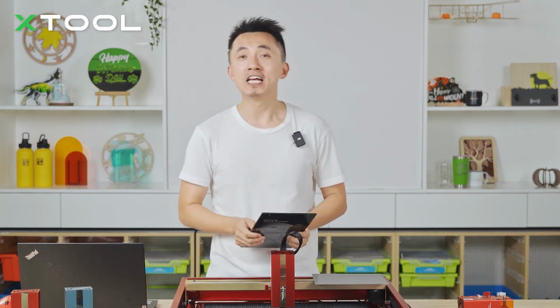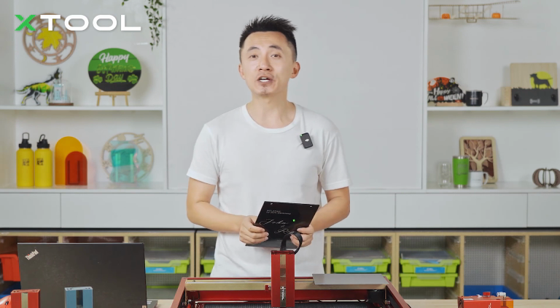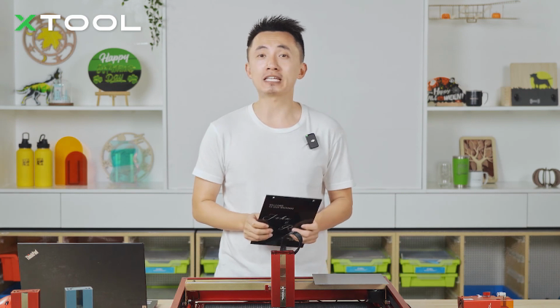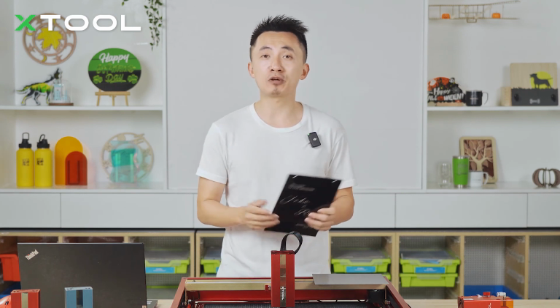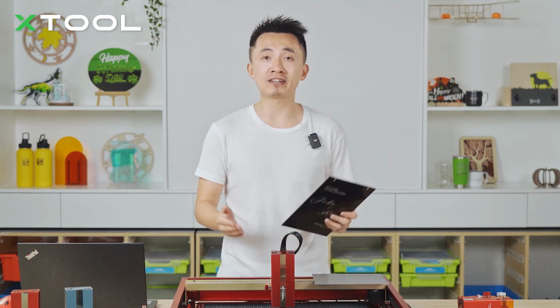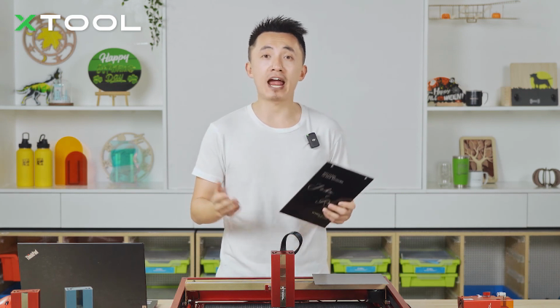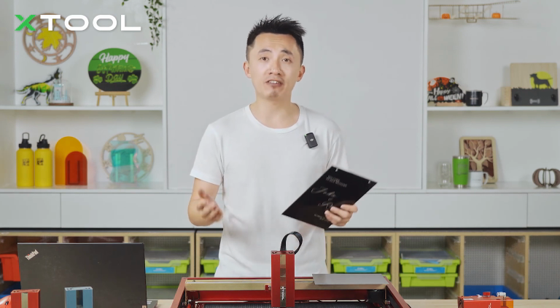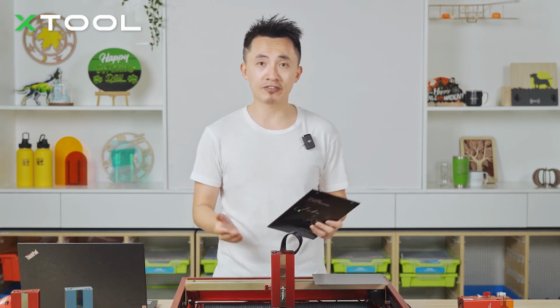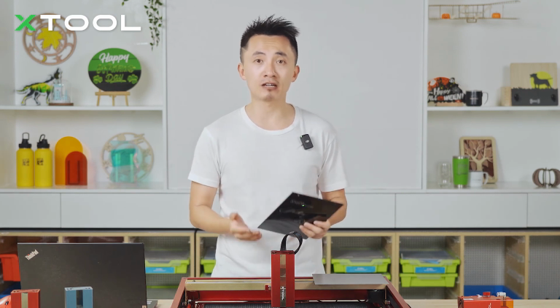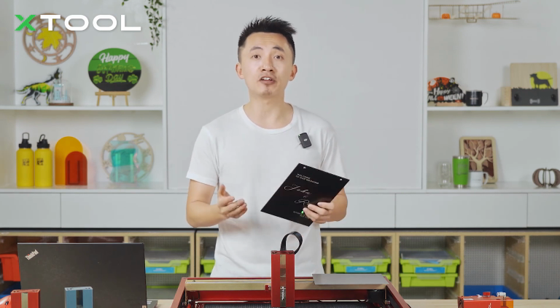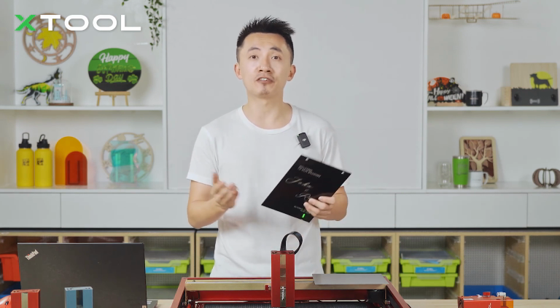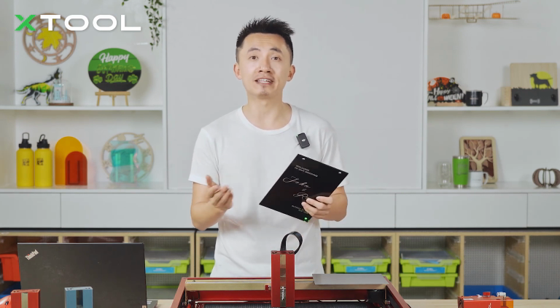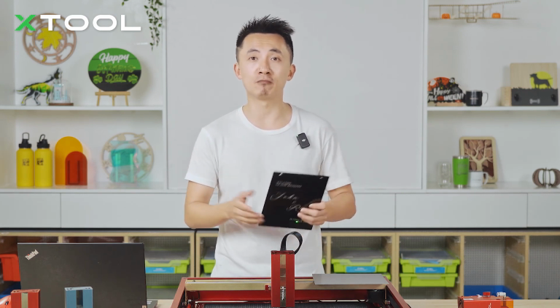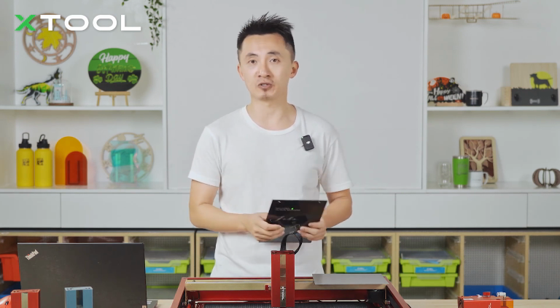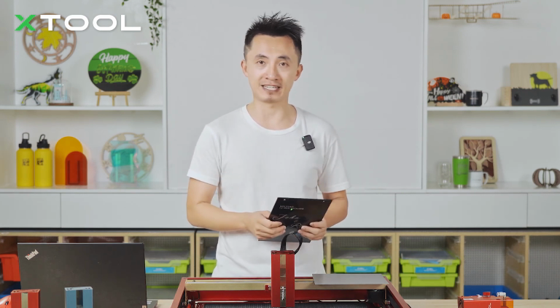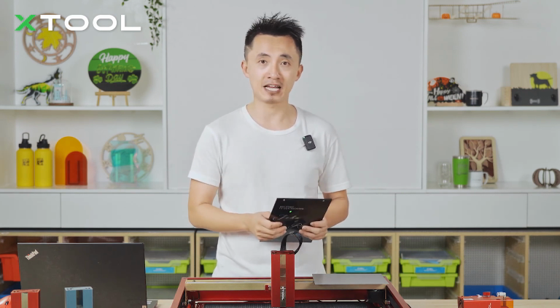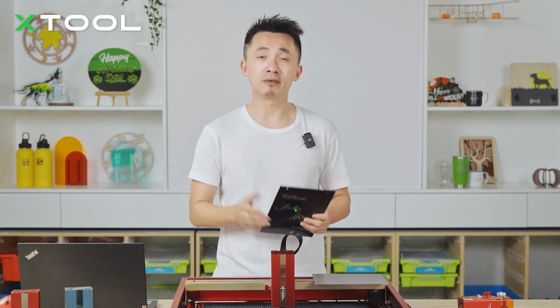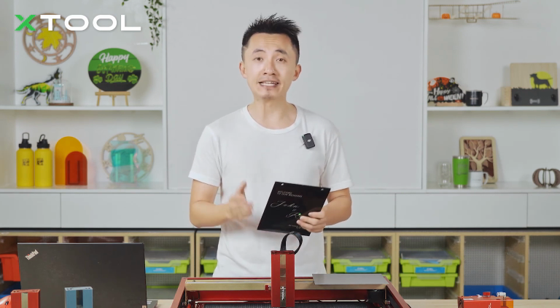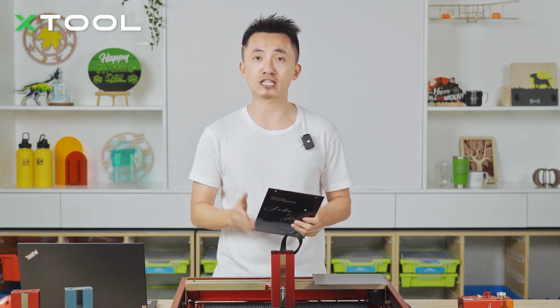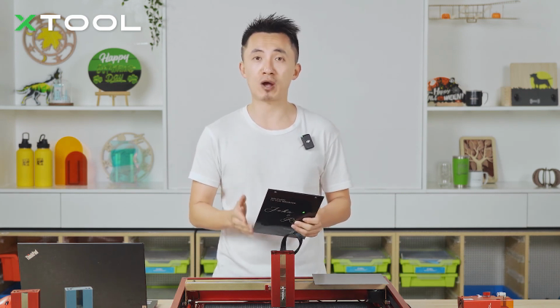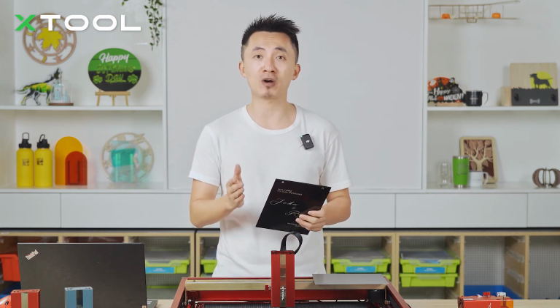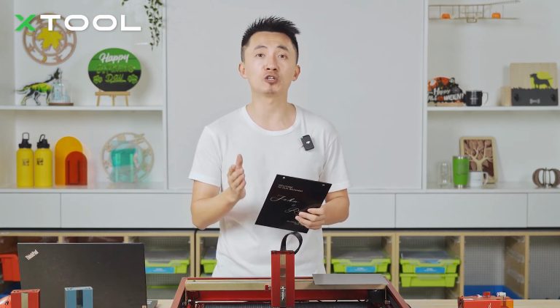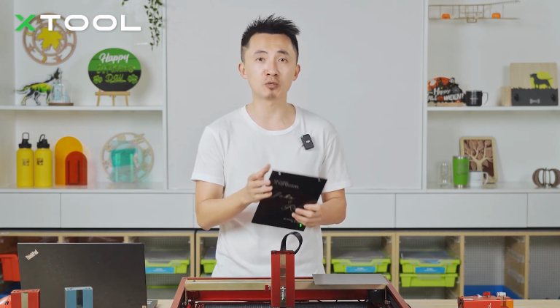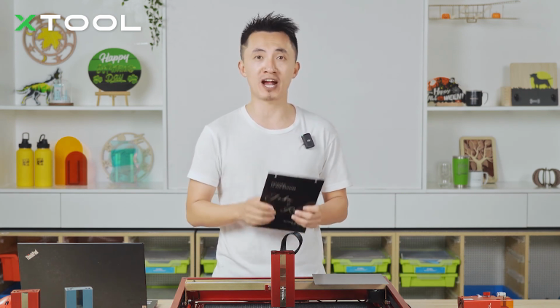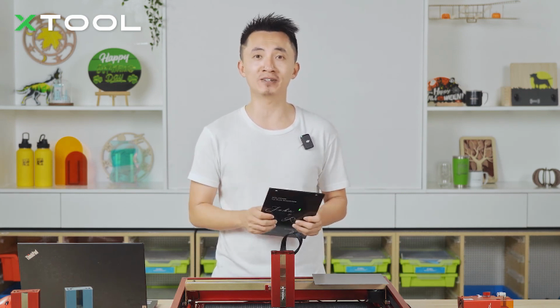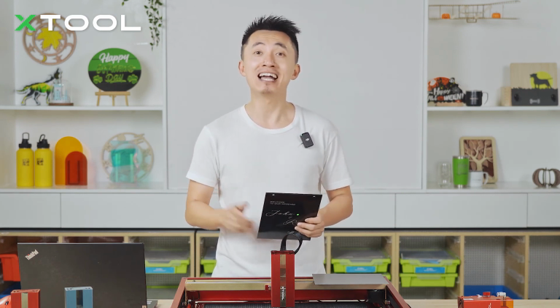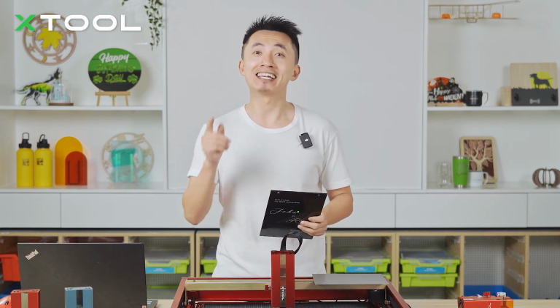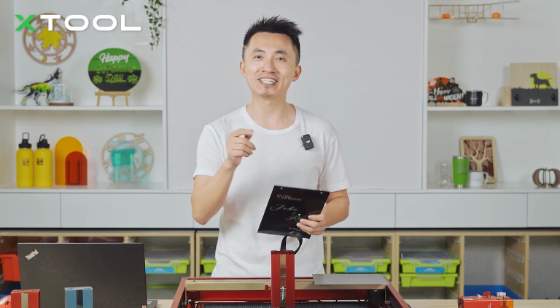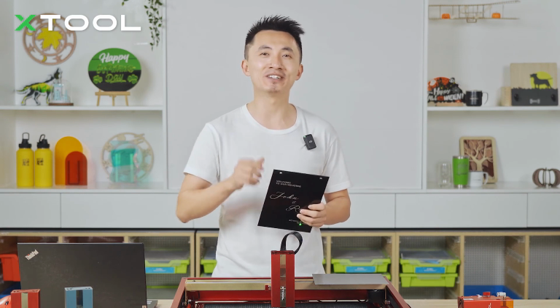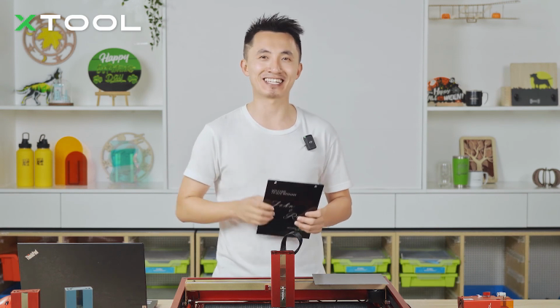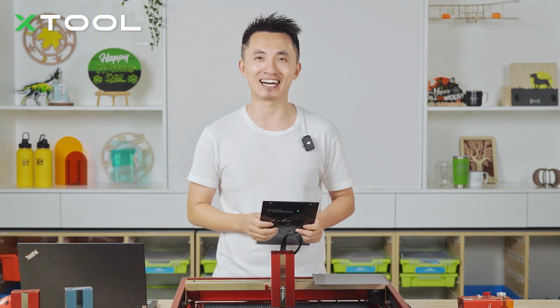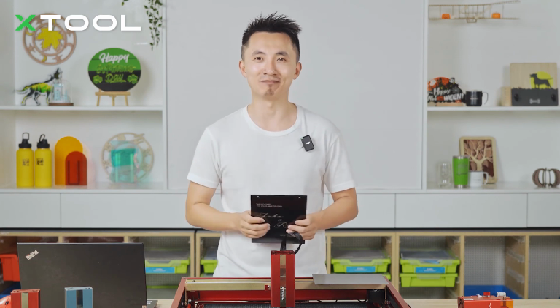That's pretty much everything about the Infrared Laser Module today. Please subscribe to our YouTube channel, and see you next time.